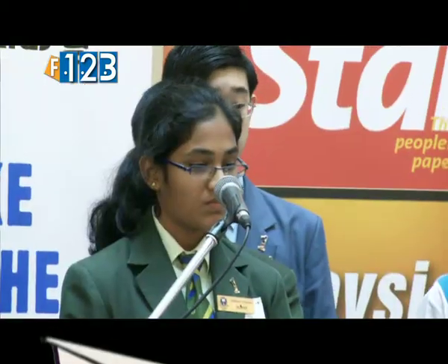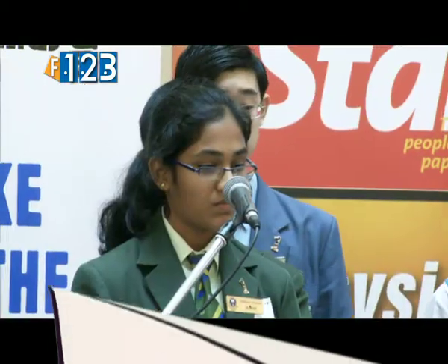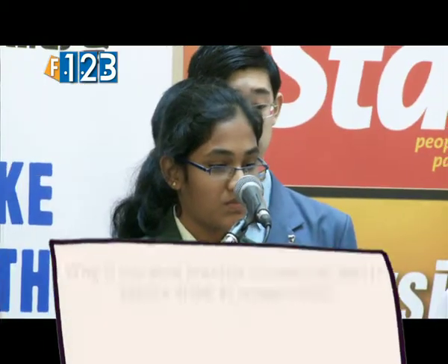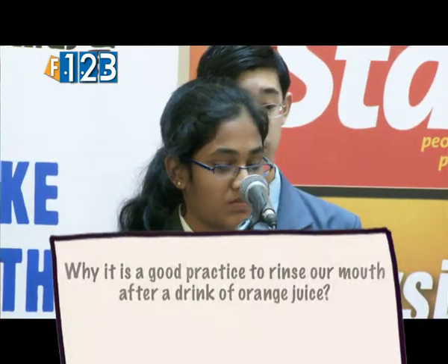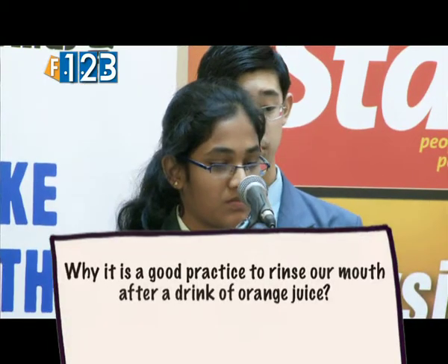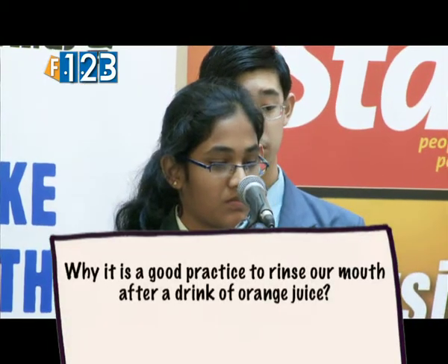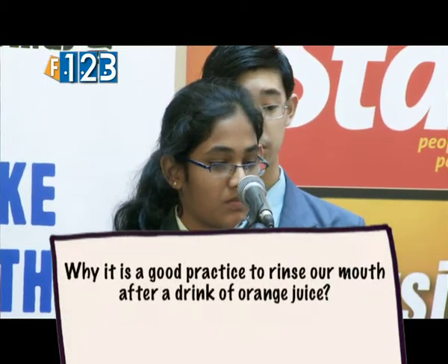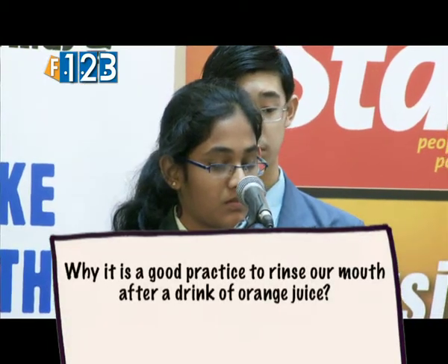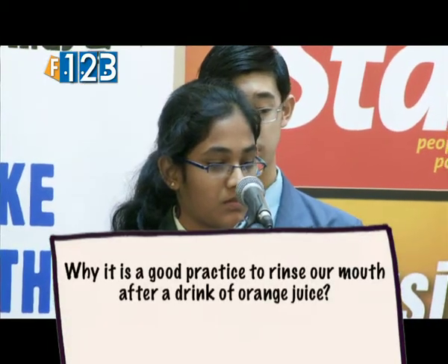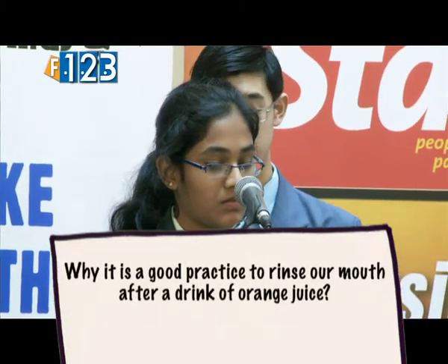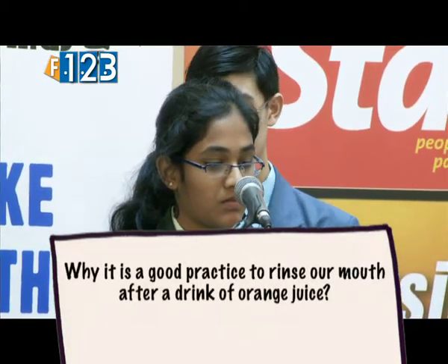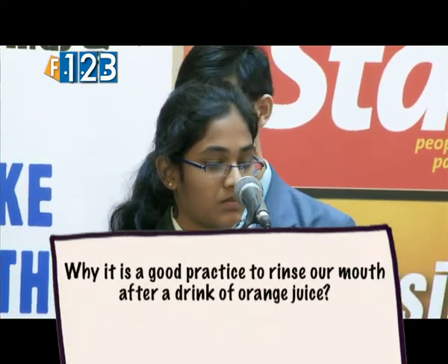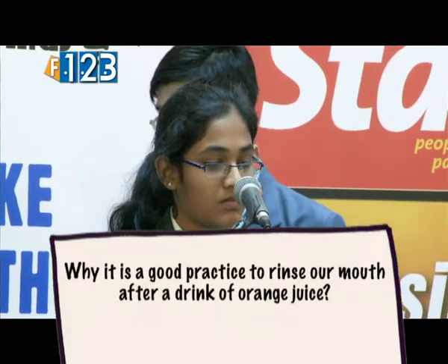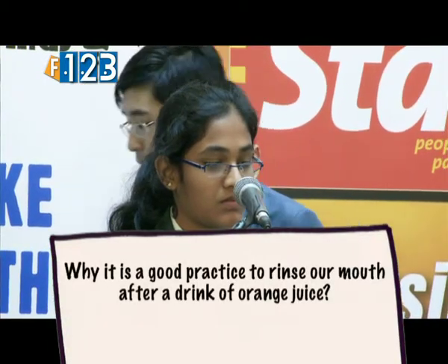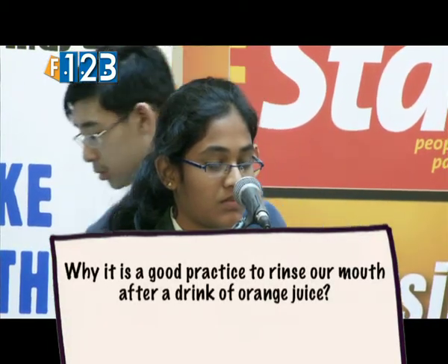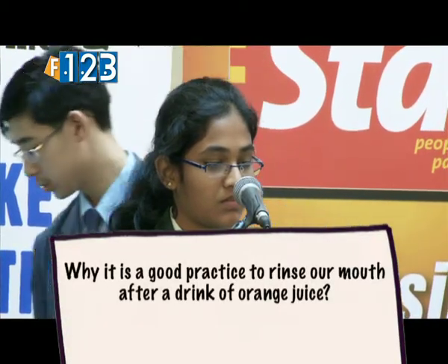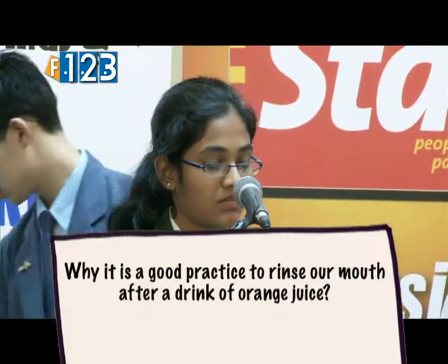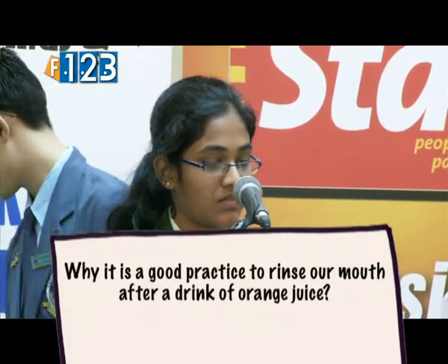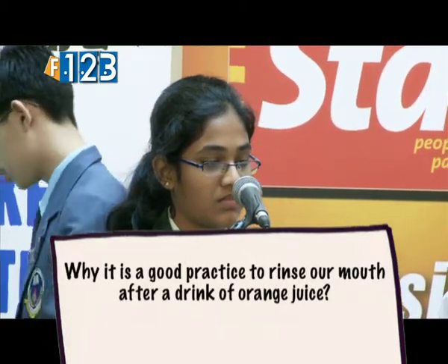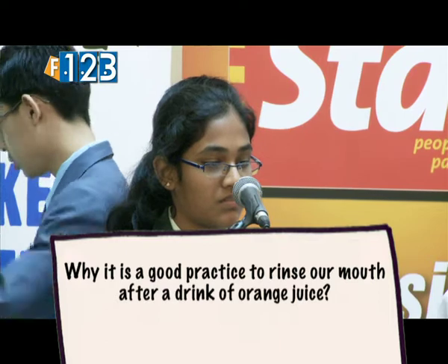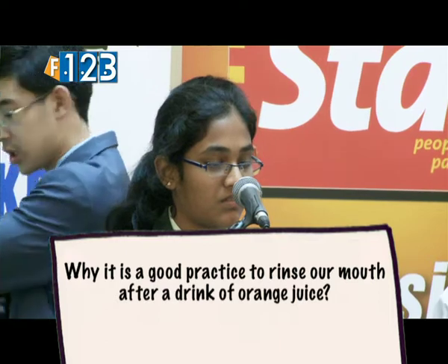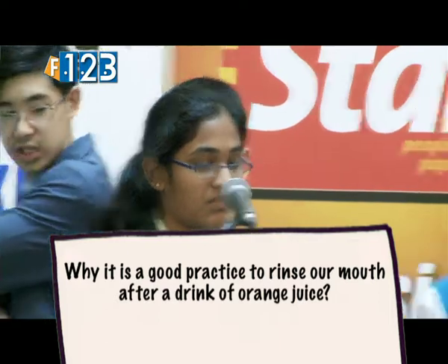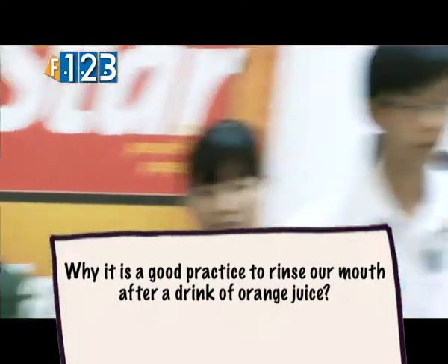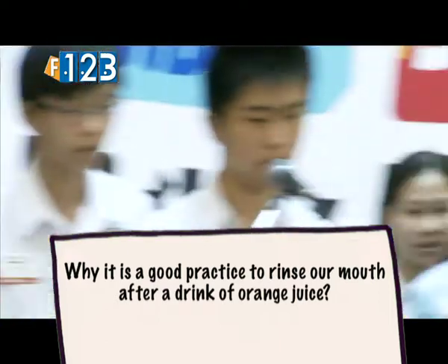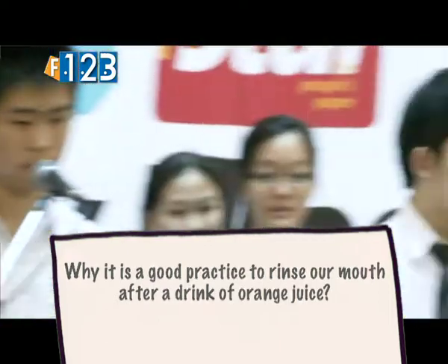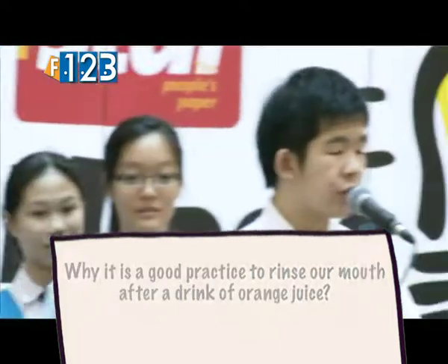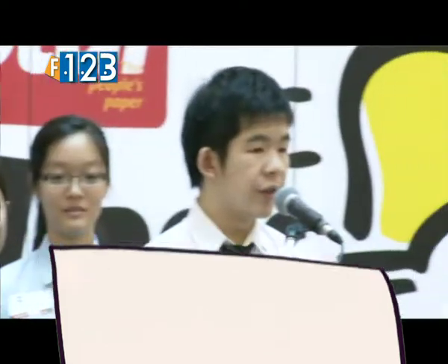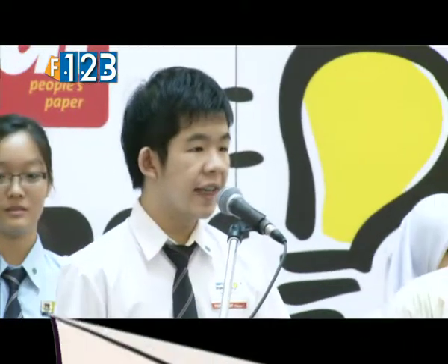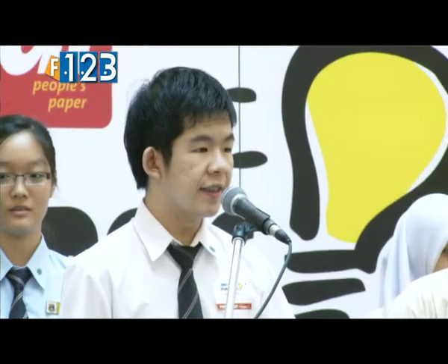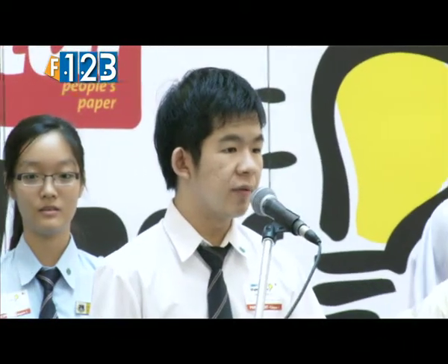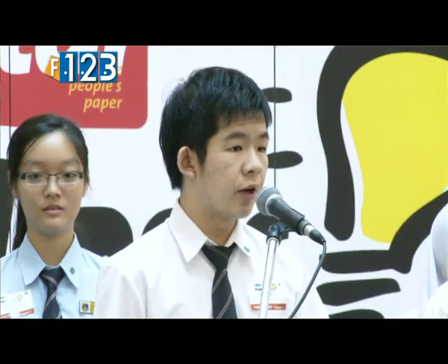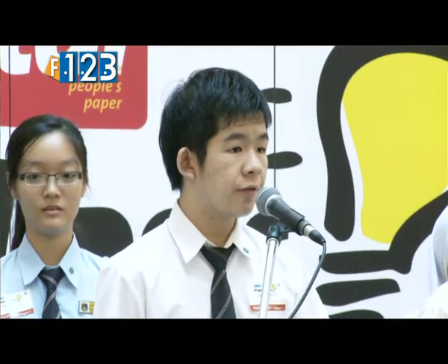Why is it being practiced to rinse your mouth after drinking a bottle of juice? The answer: to reduce the acidity of the mouth.